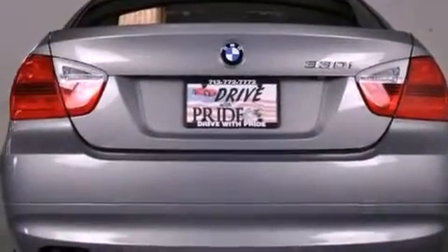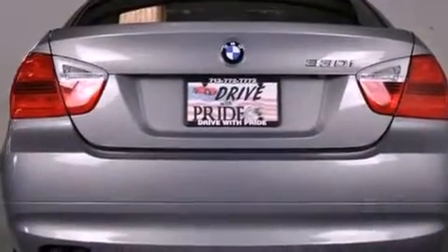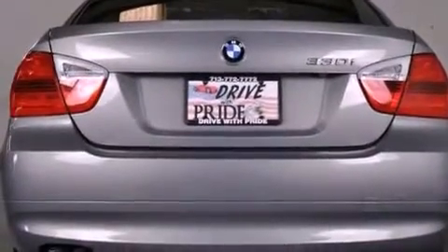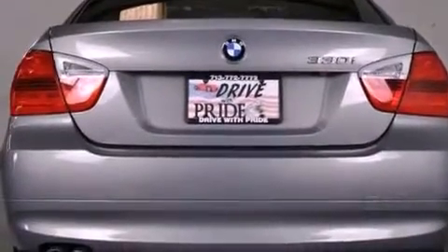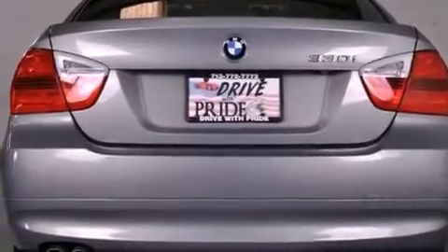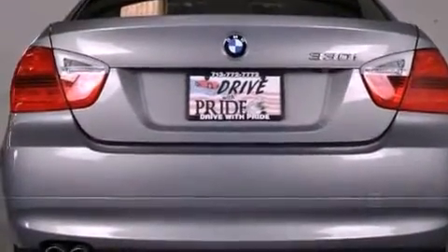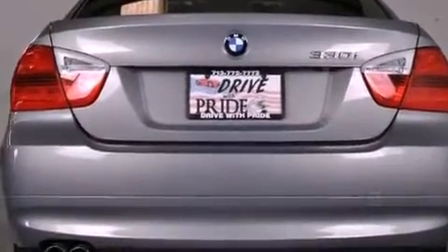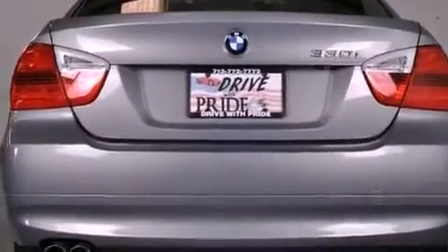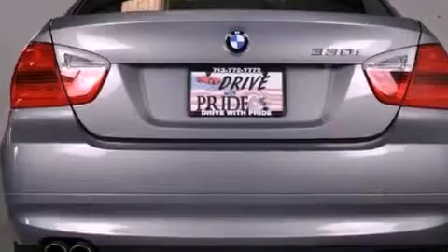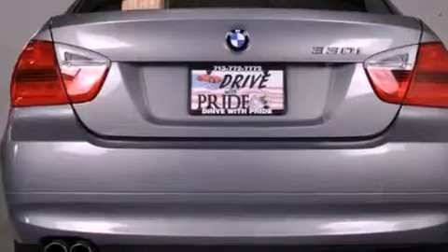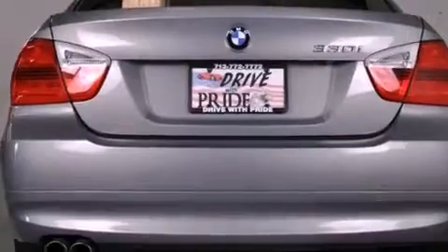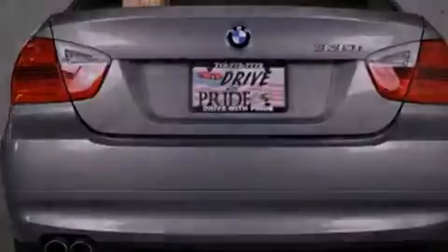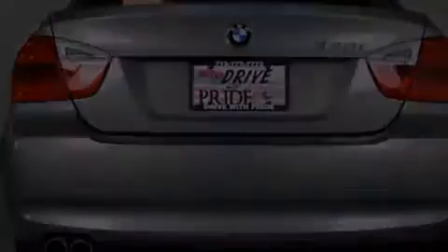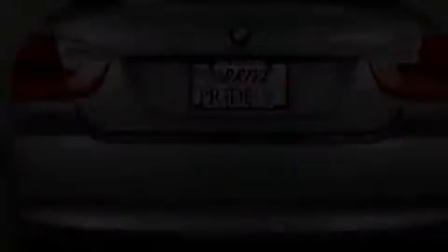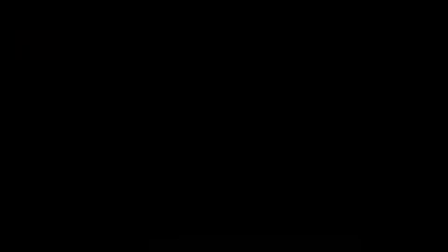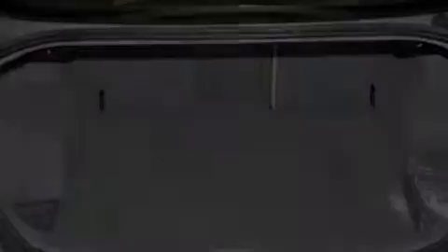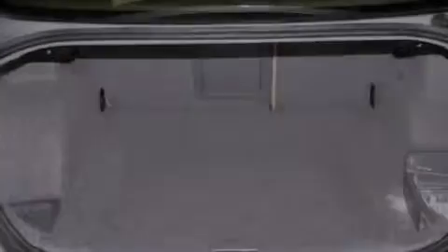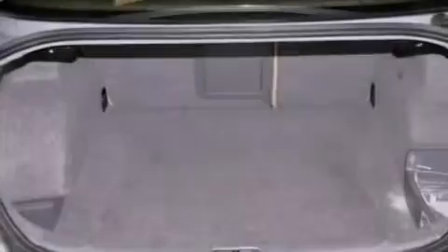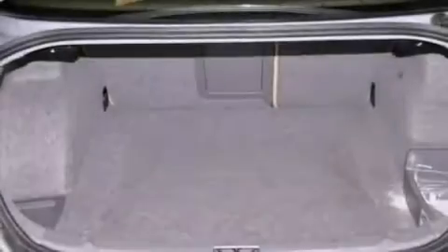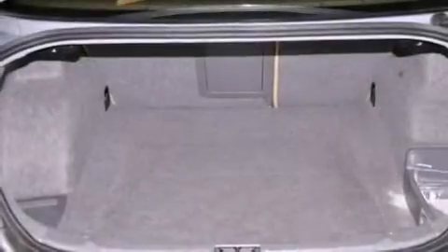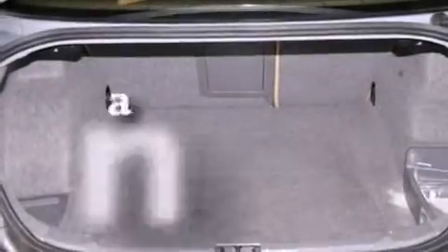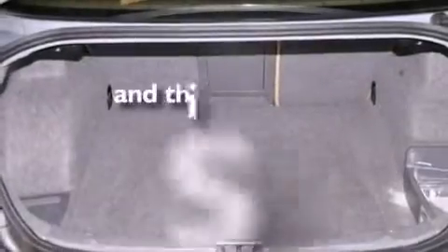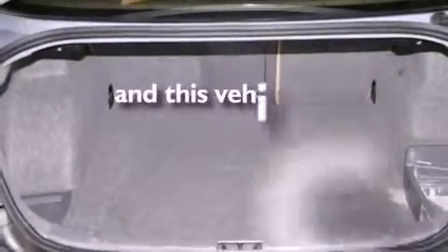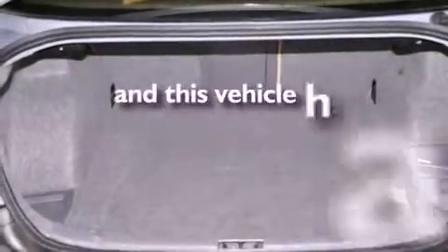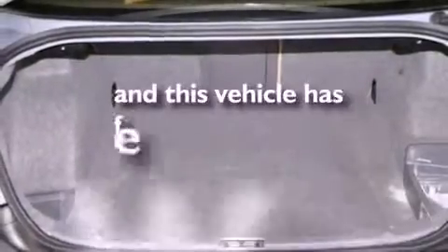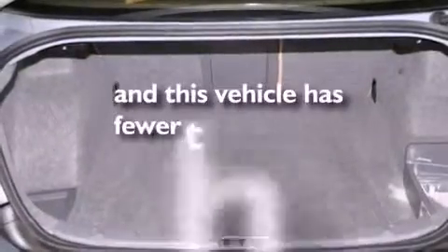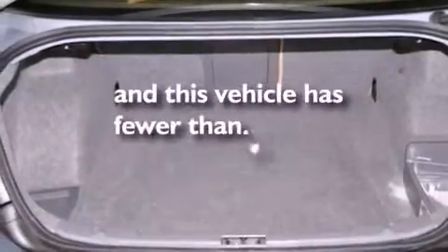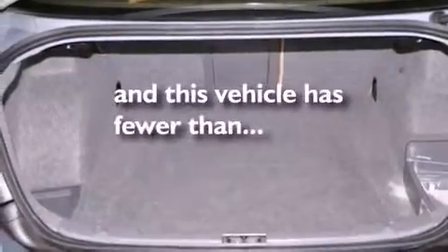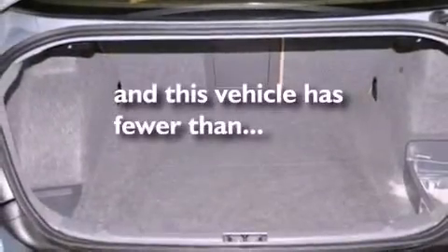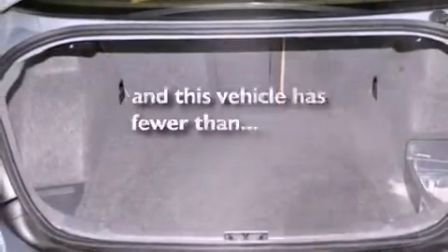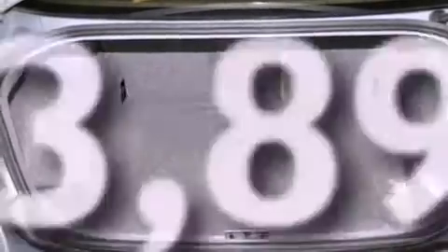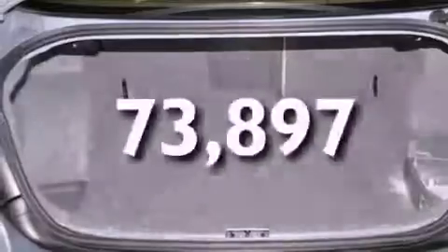Additional features include adaptive brake lights, steering wheel-mounted stereo controls, and this vehicle has less than 74,000 miles.